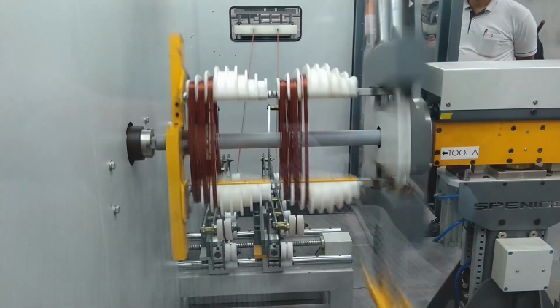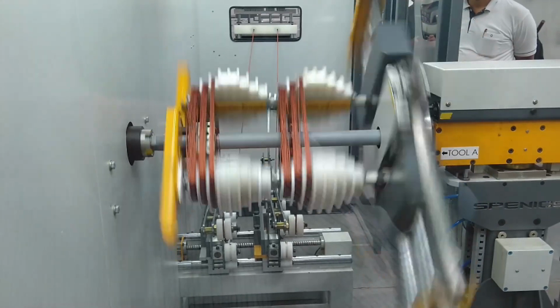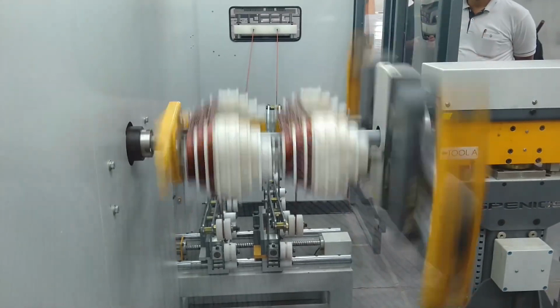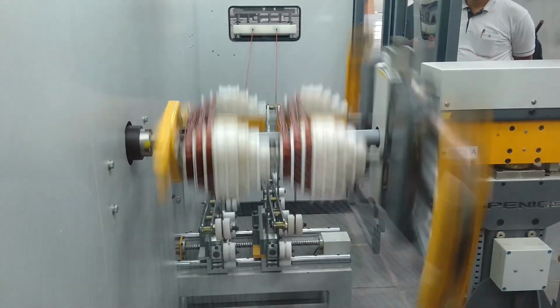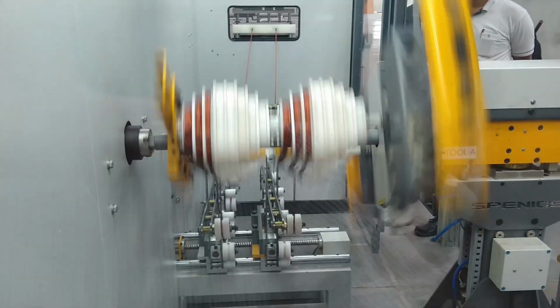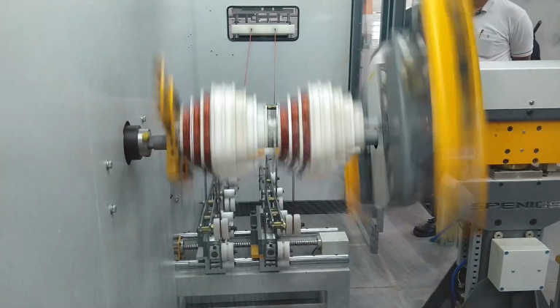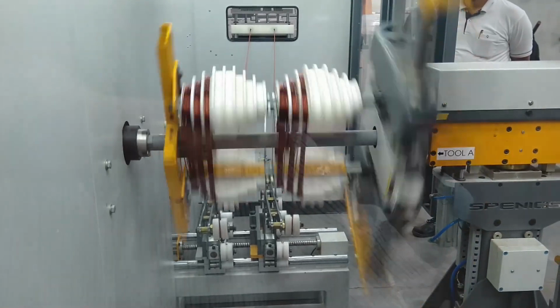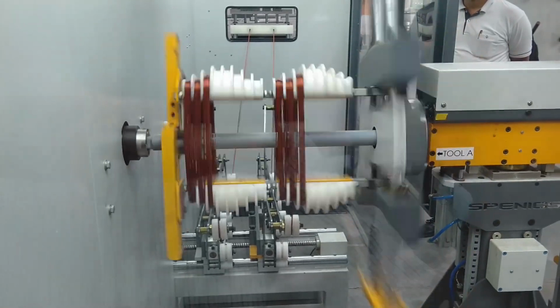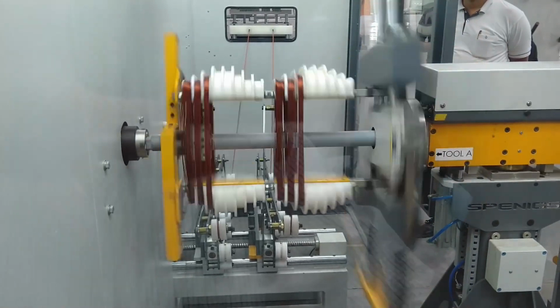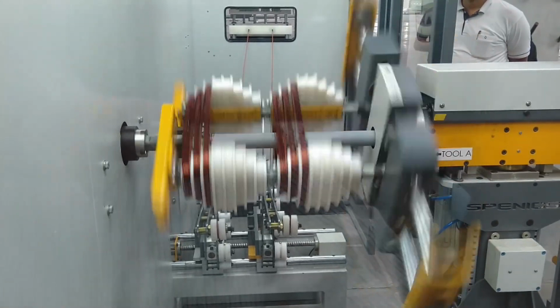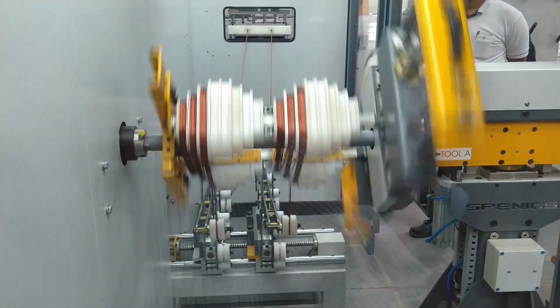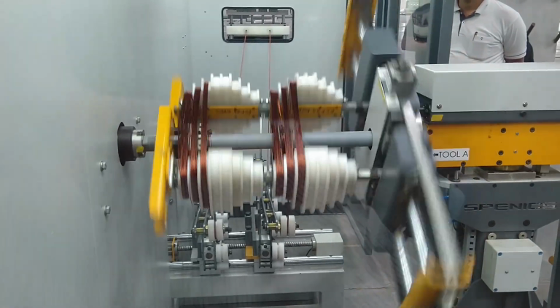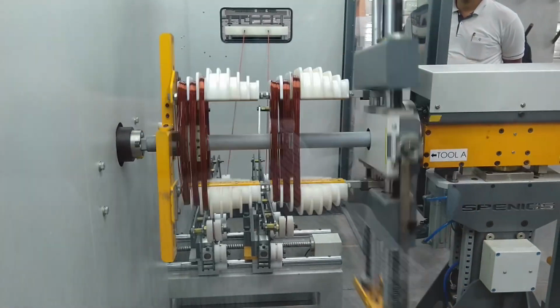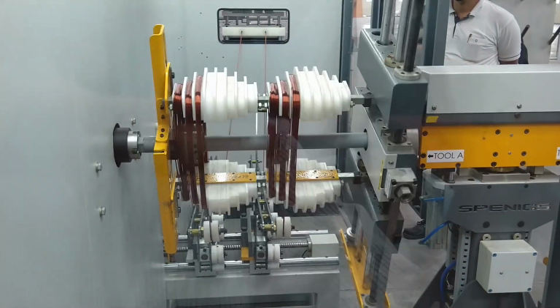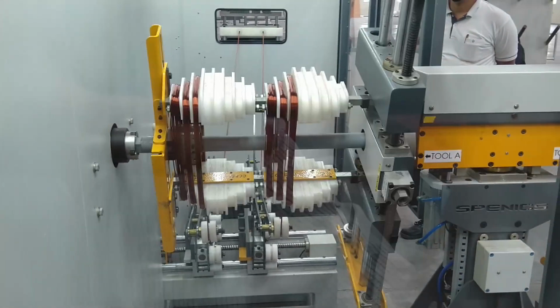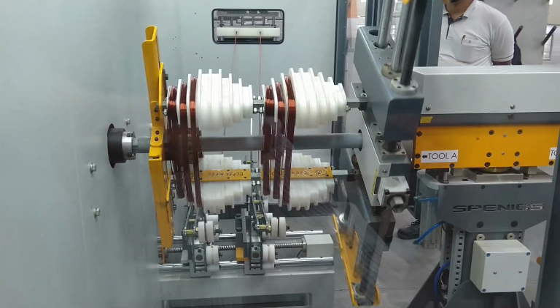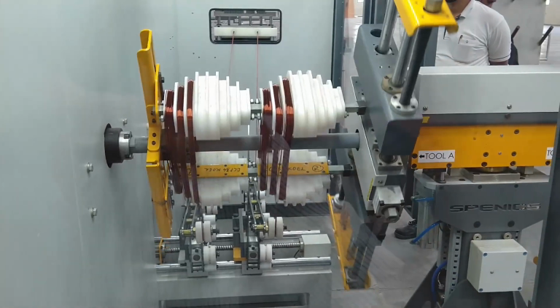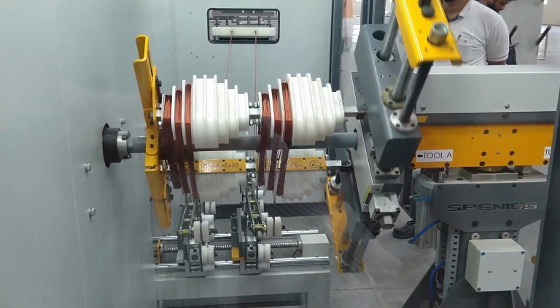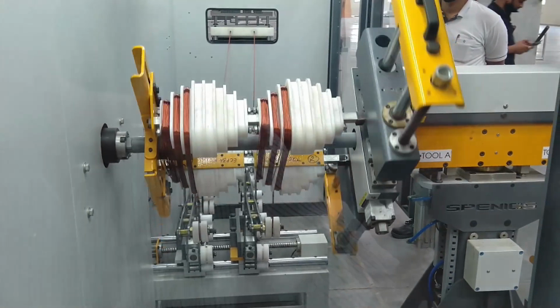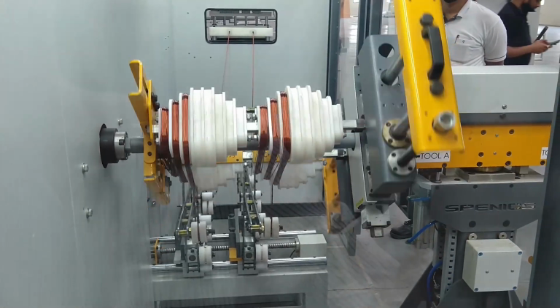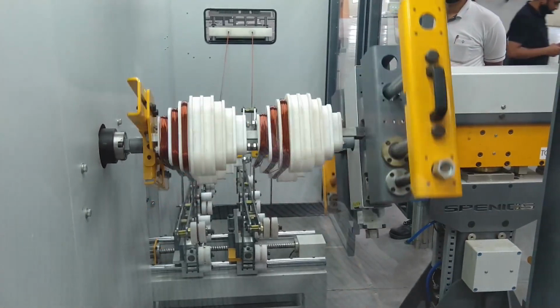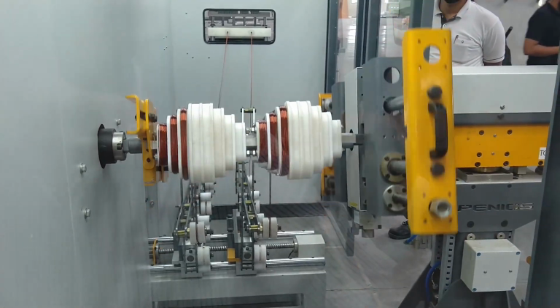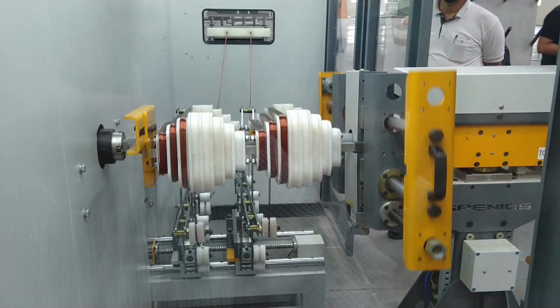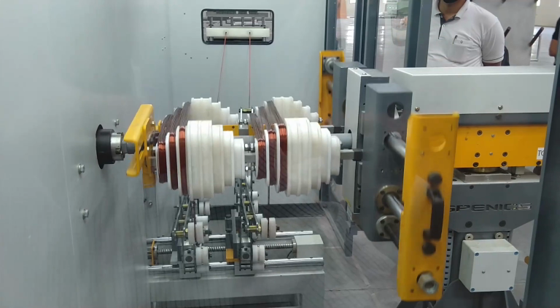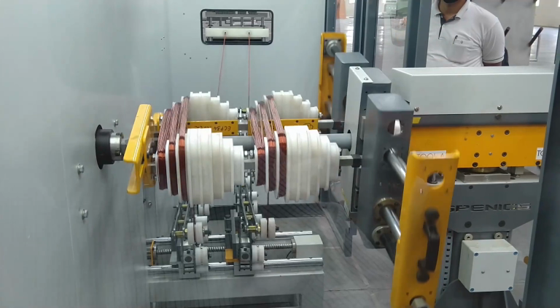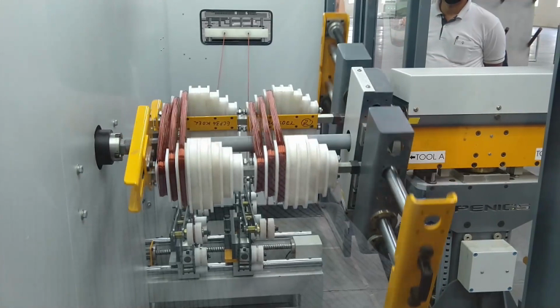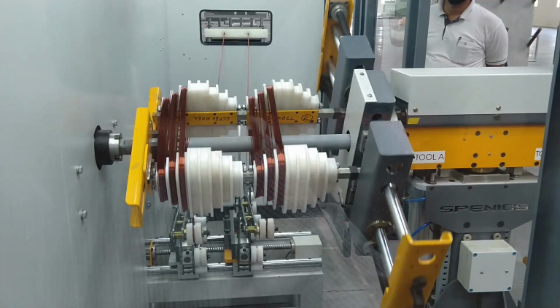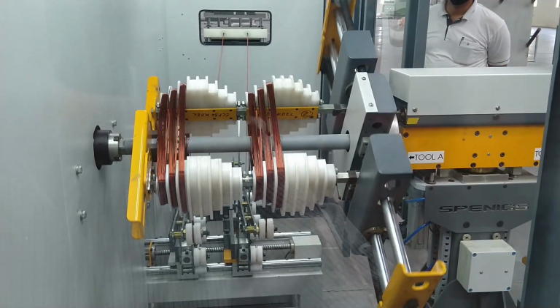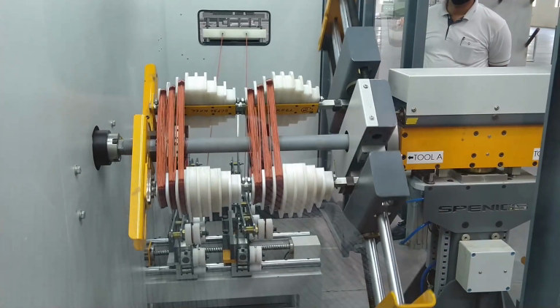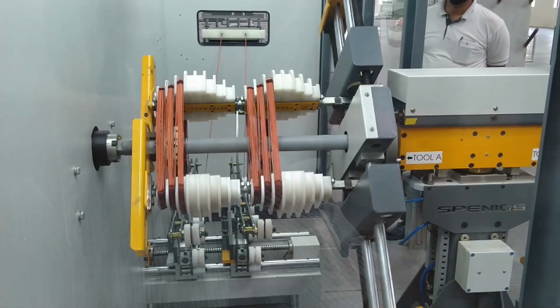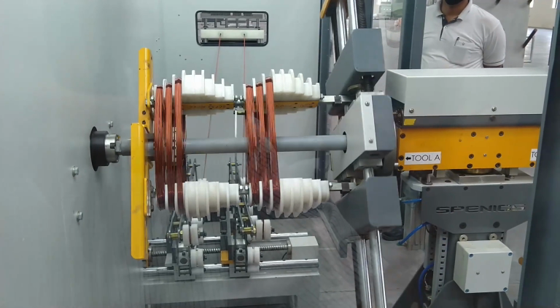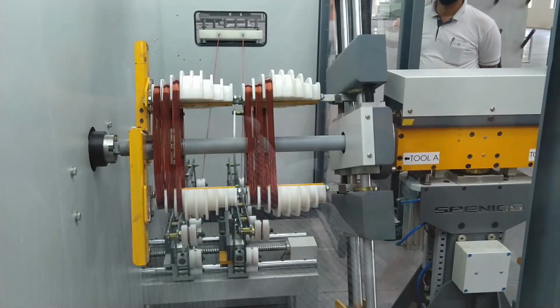The machine can store 99 different winding programs. Each program can have up to 12 slots in it.